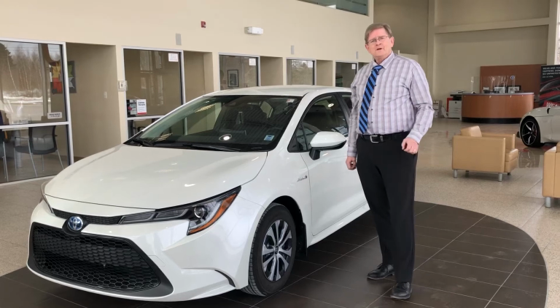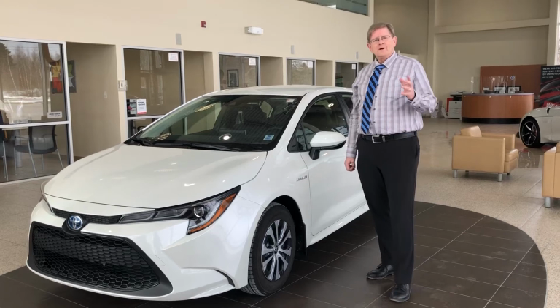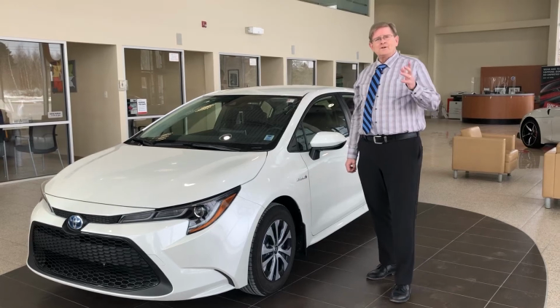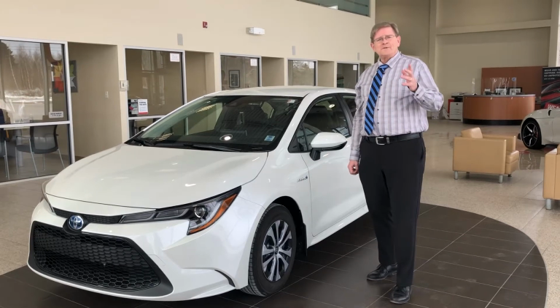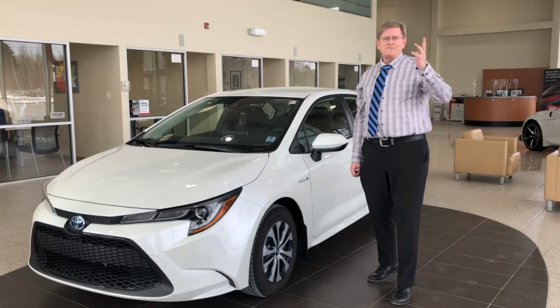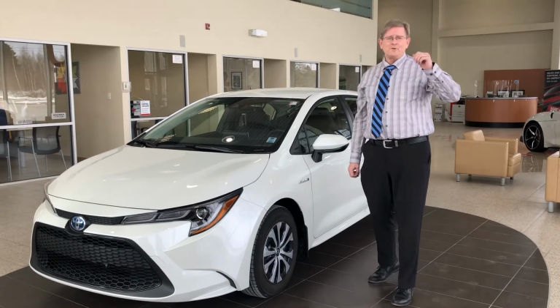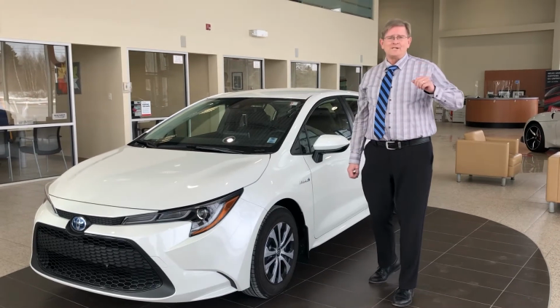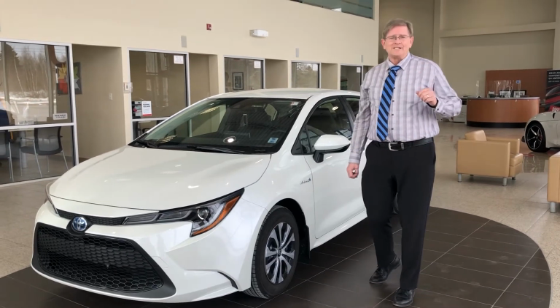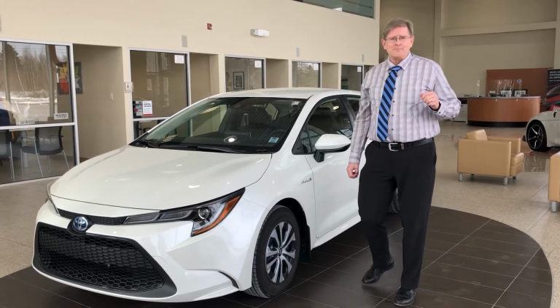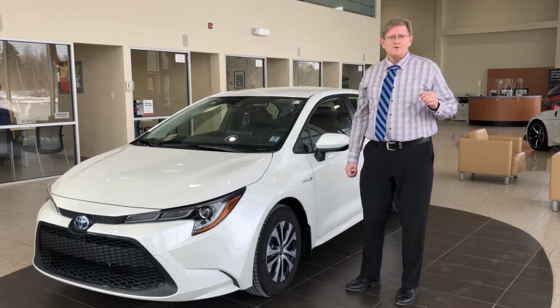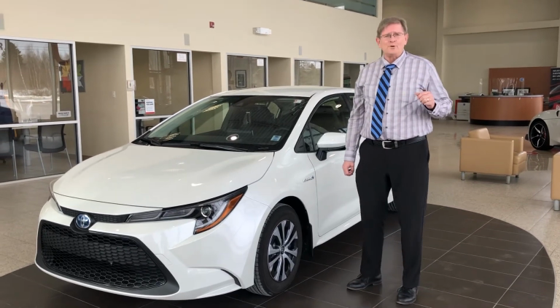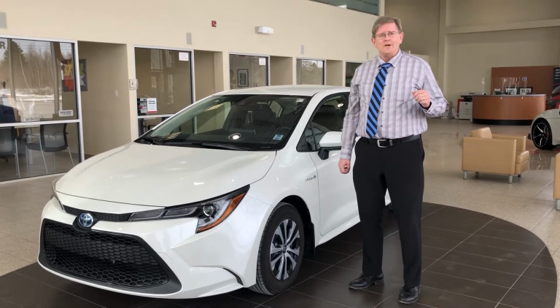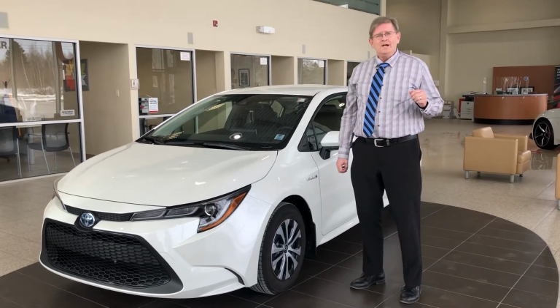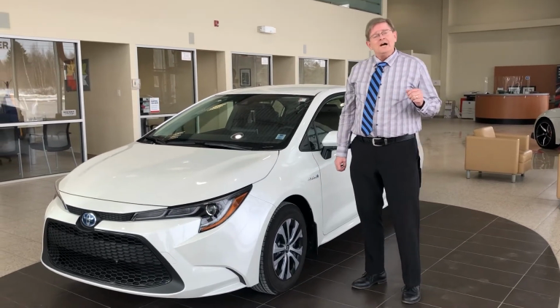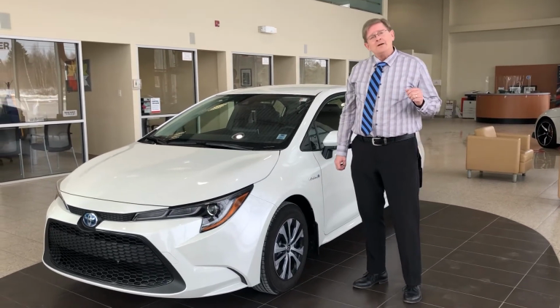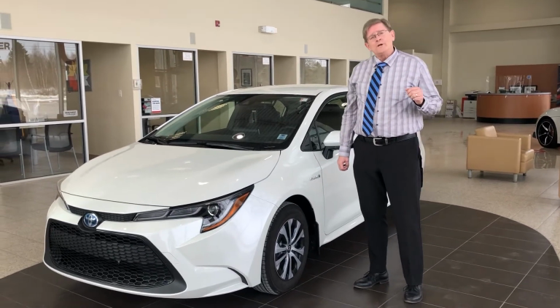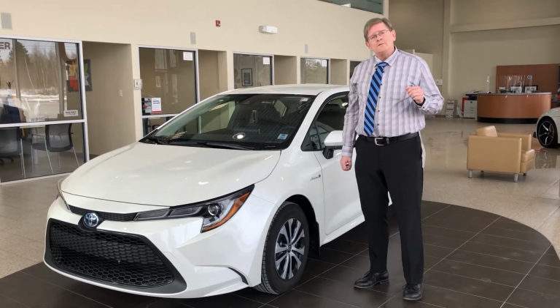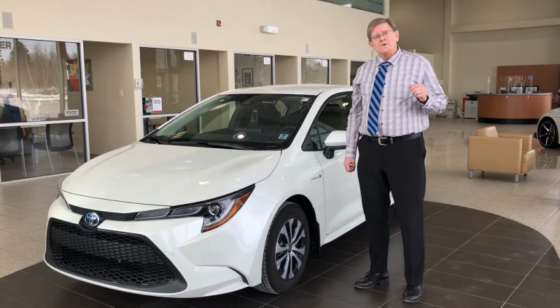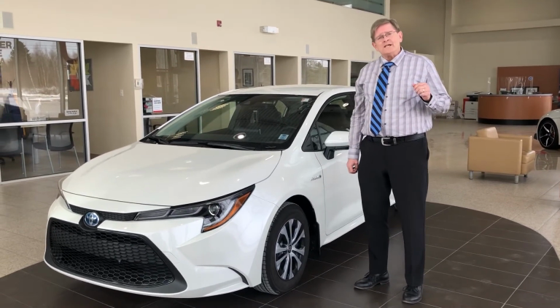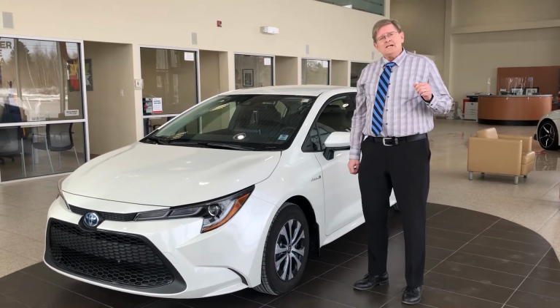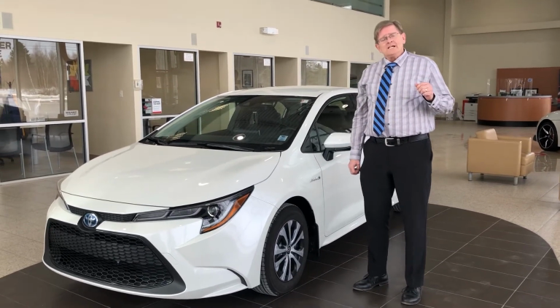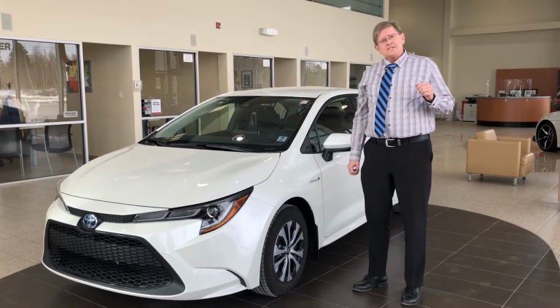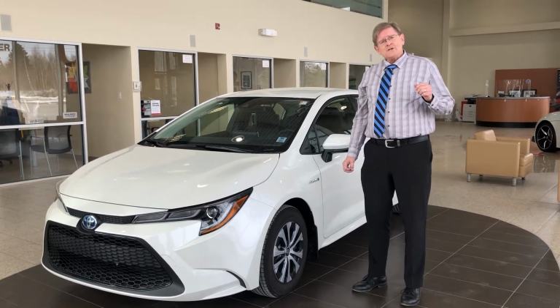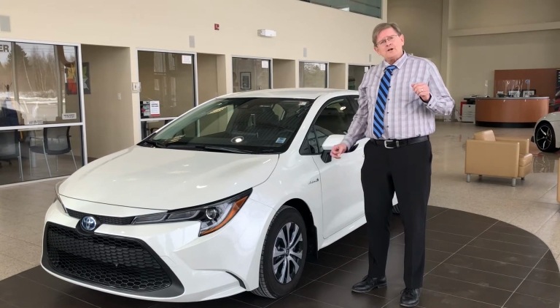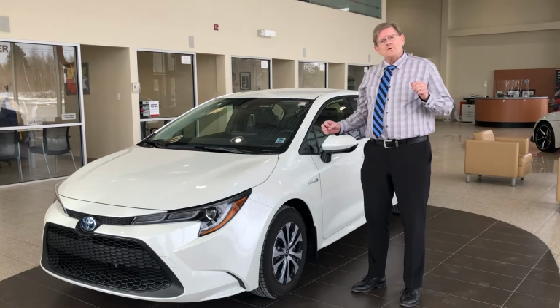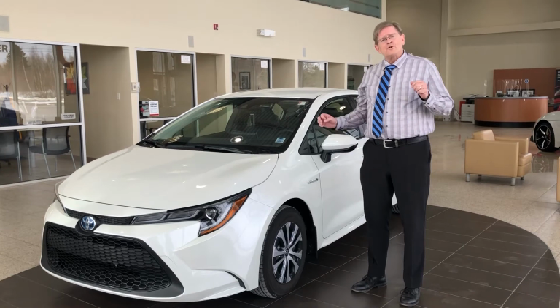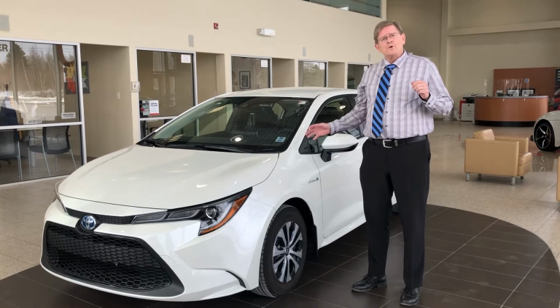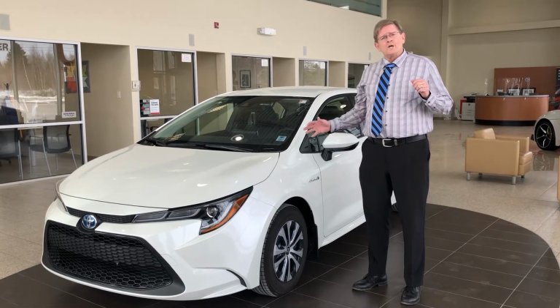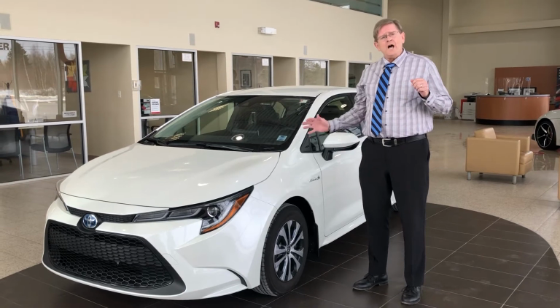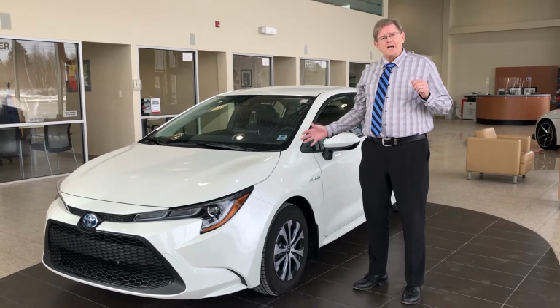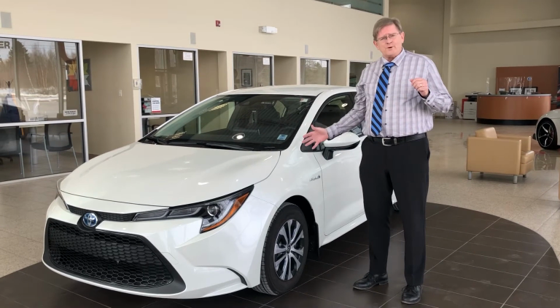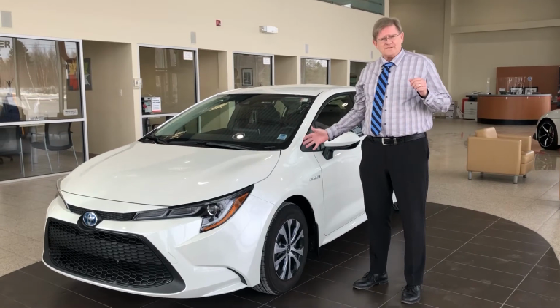Welcome and thanks for tuning in to Amherst Toyota. I'm Wayne Murray. Let's talk about Corolla hybrids.